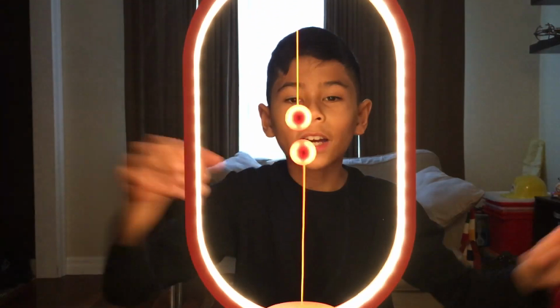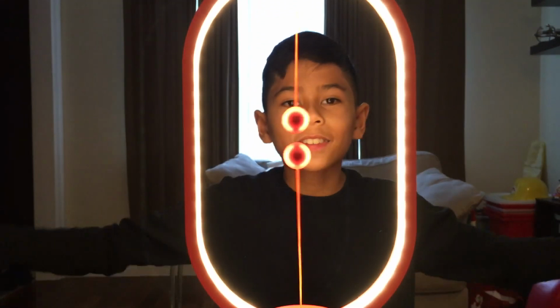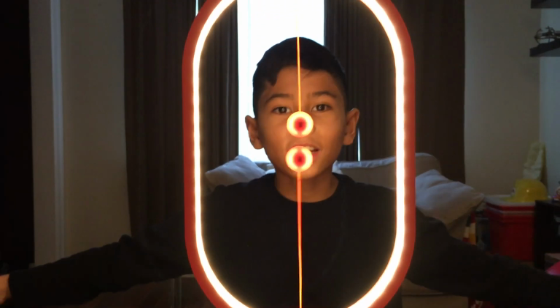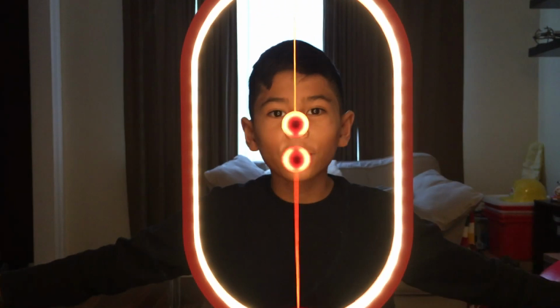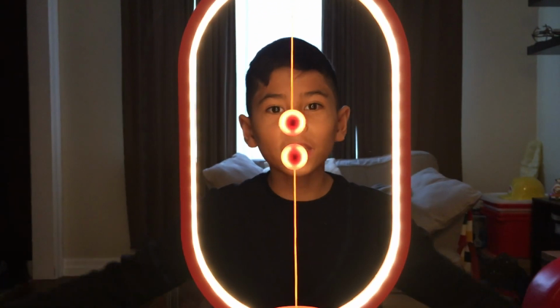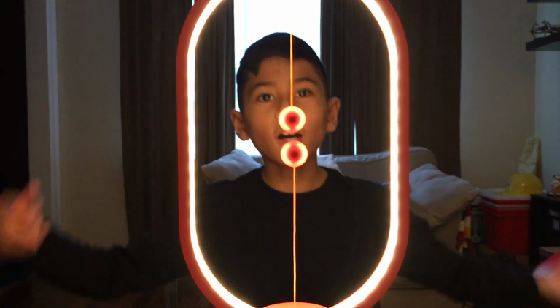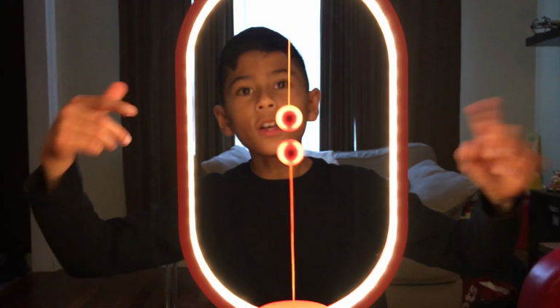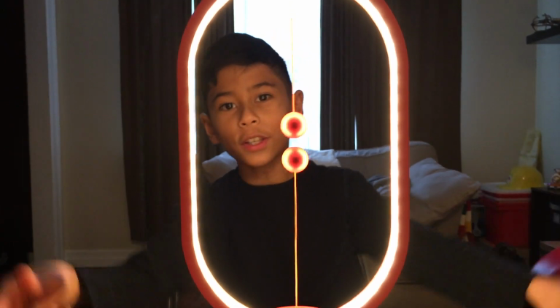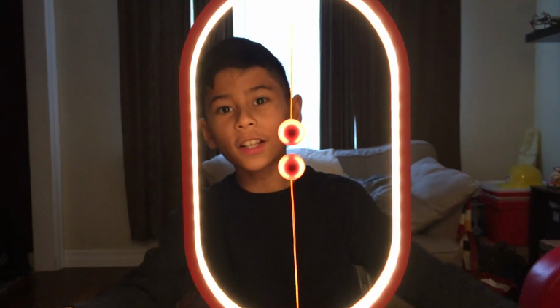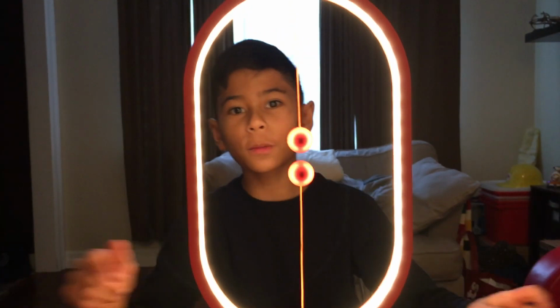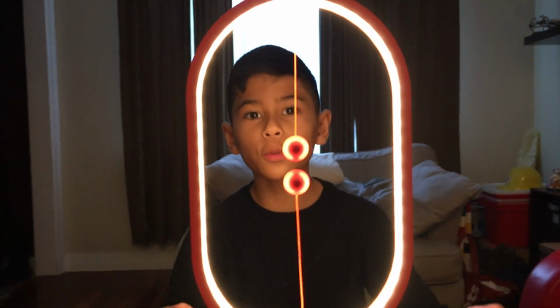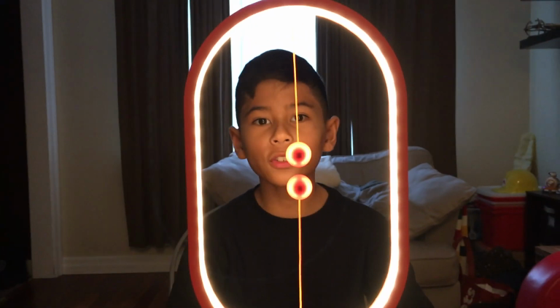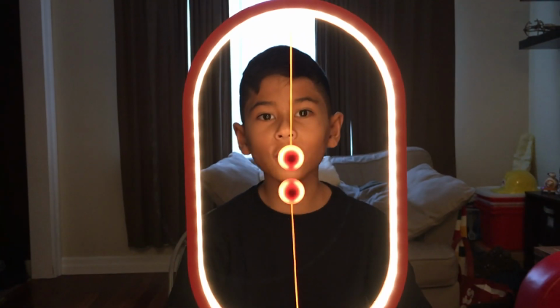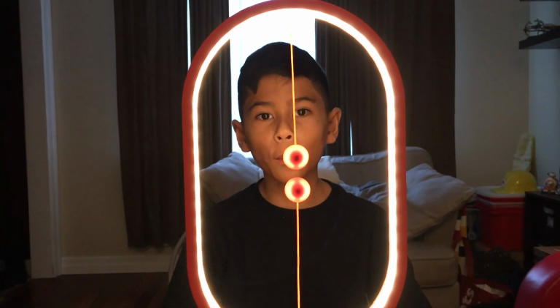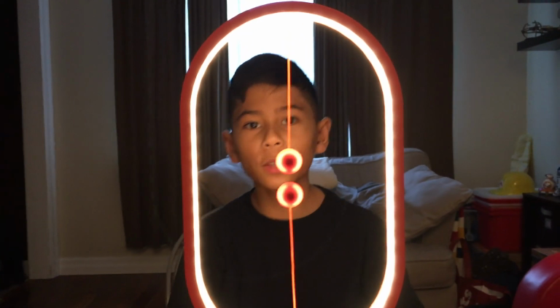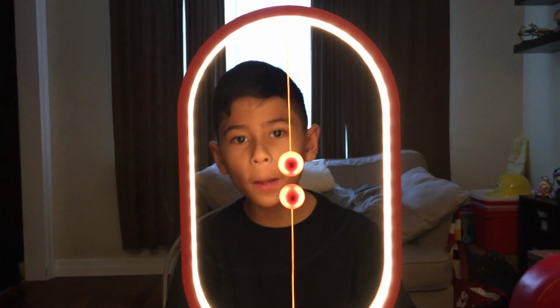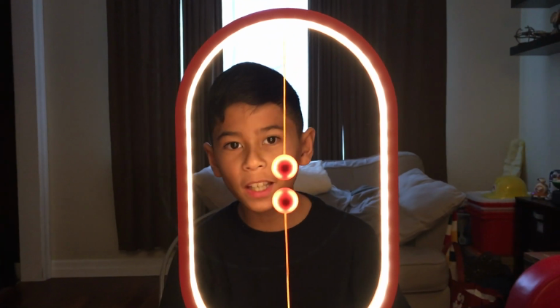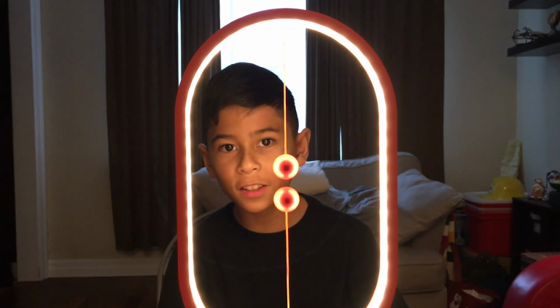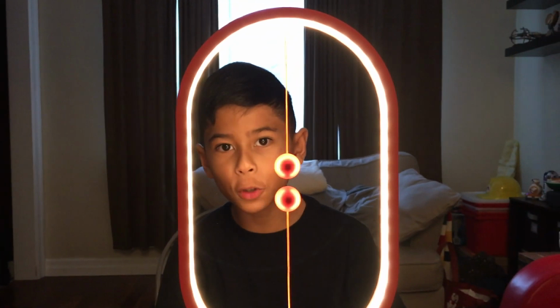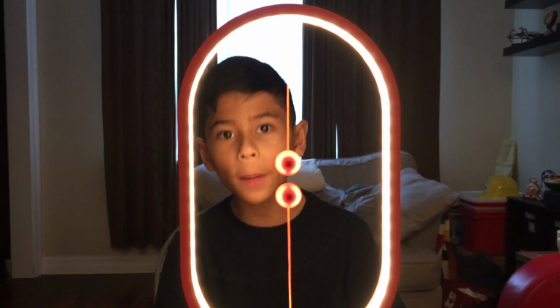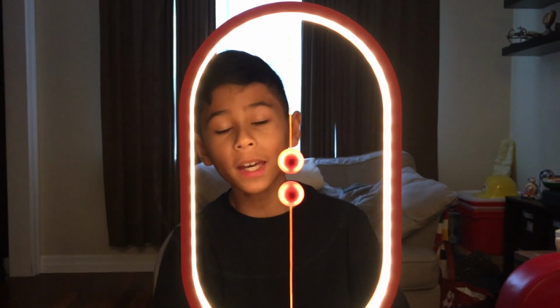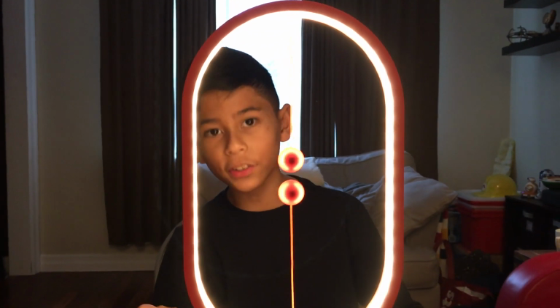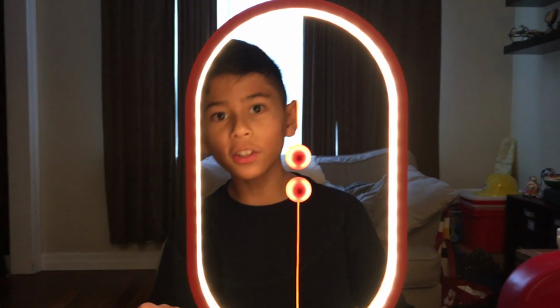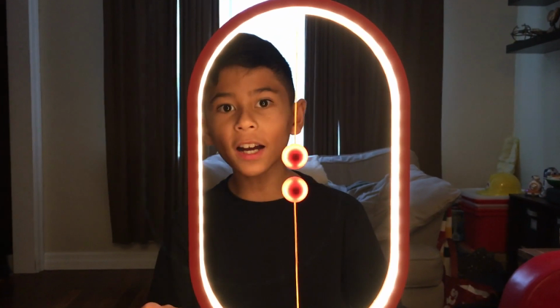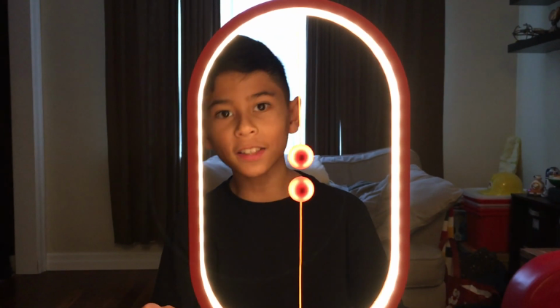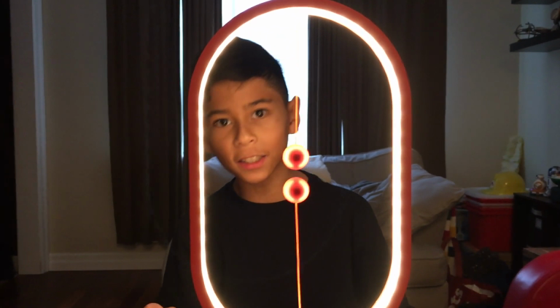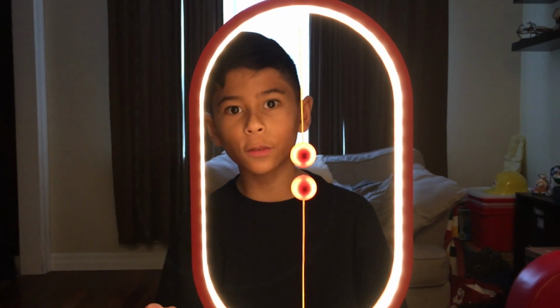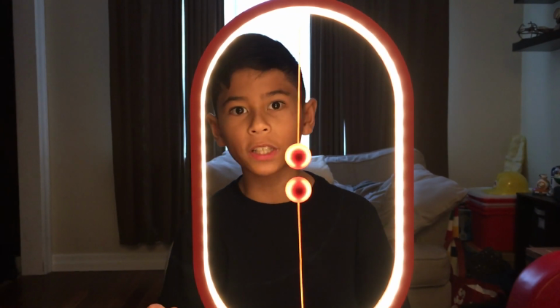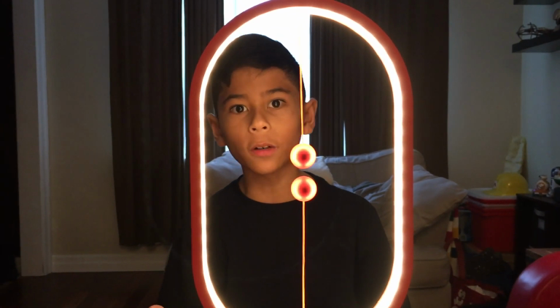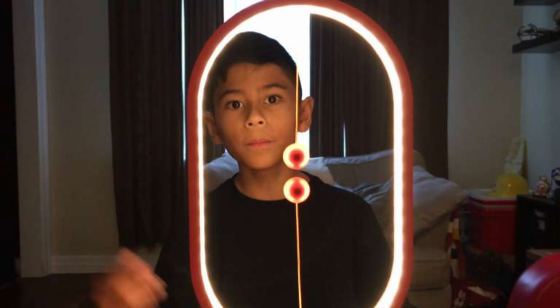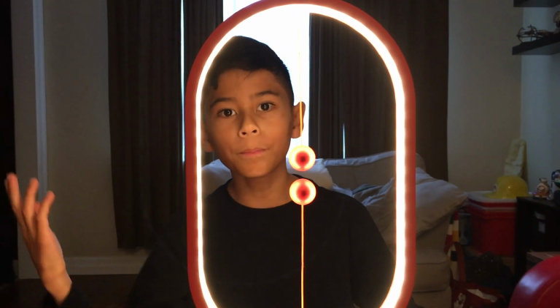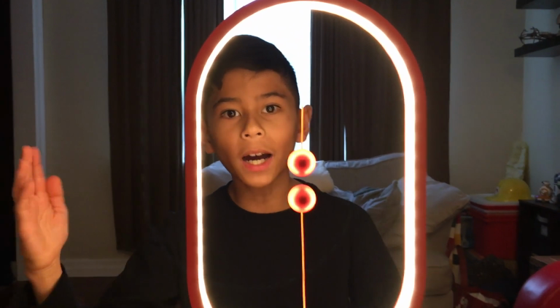That's the end of the video. Thank you guys so much for watching. Remember to comment, like, and subscribe. And I'll see you guys in another video. Bye.